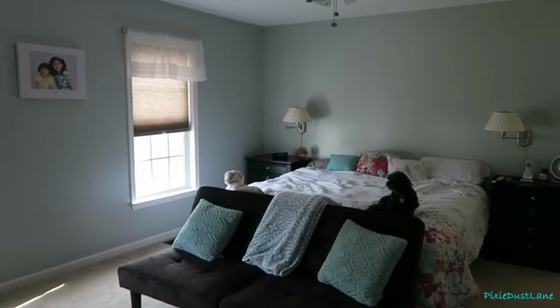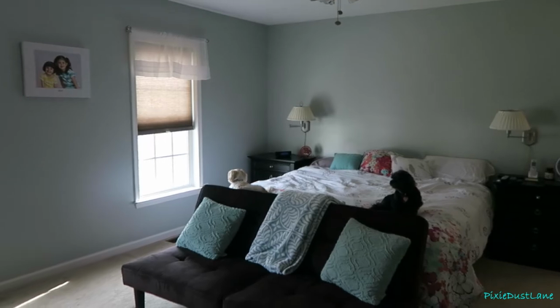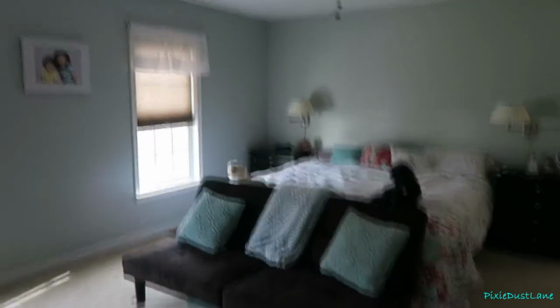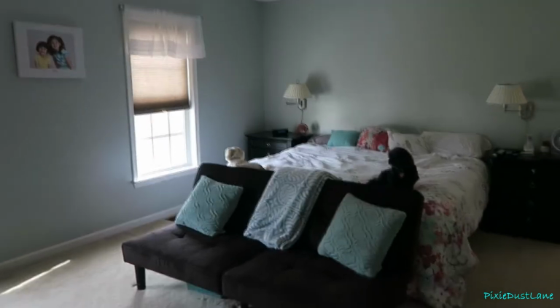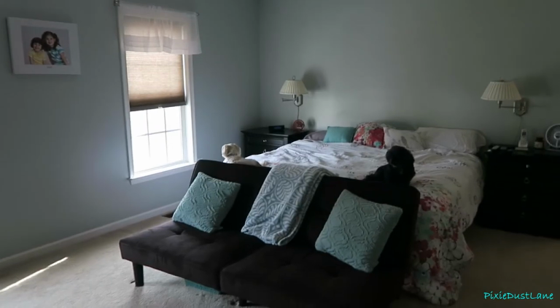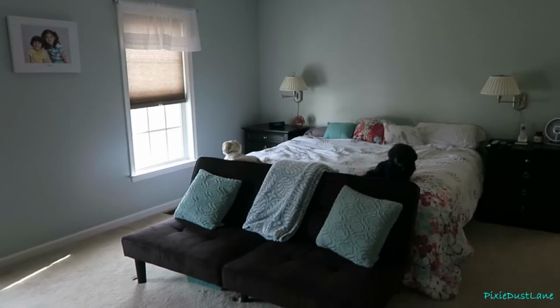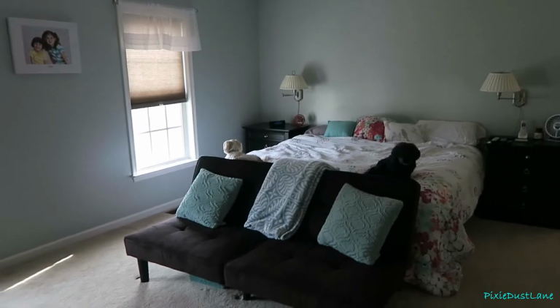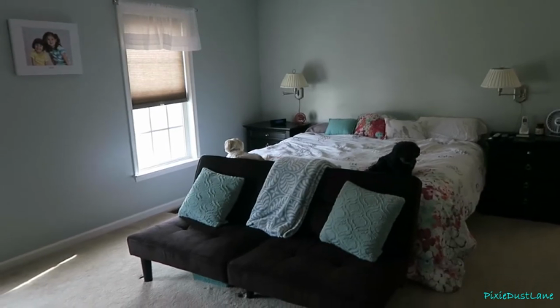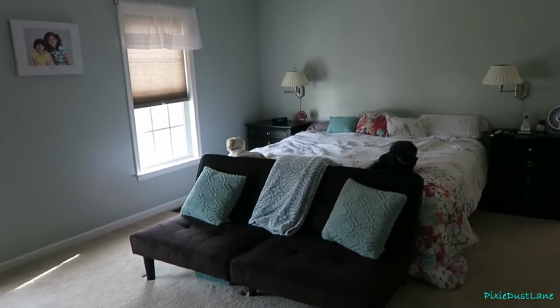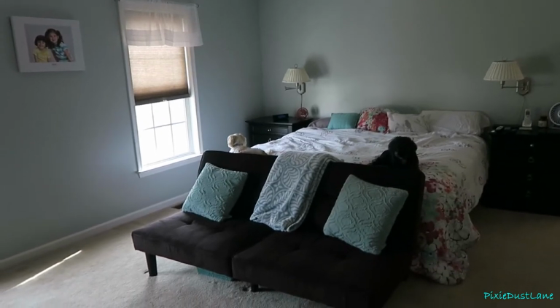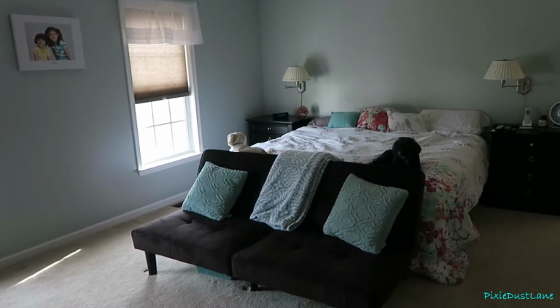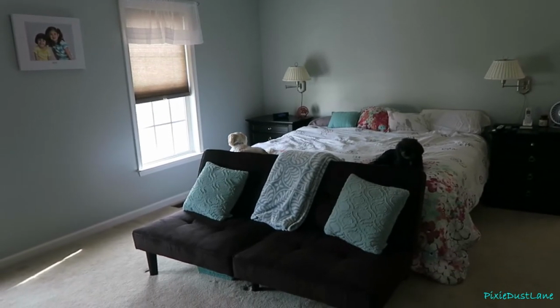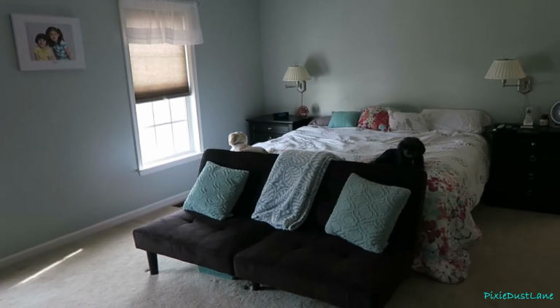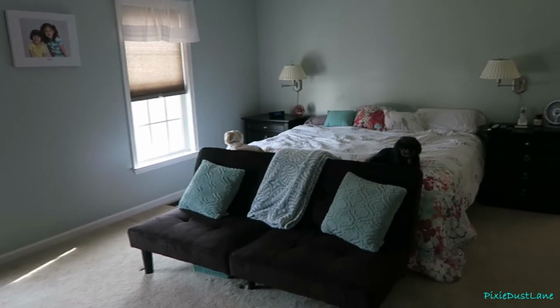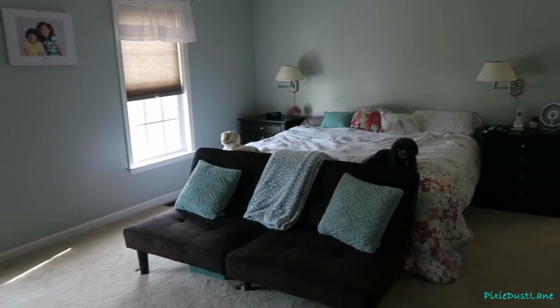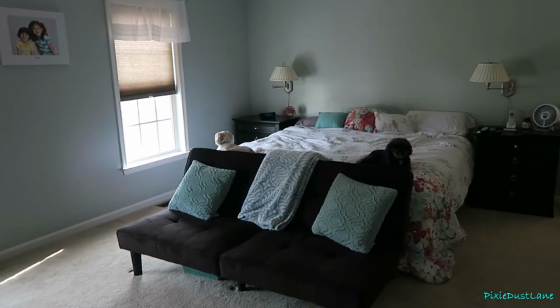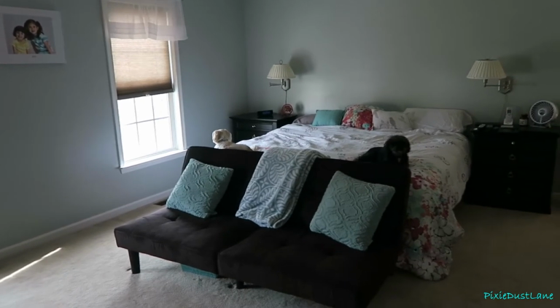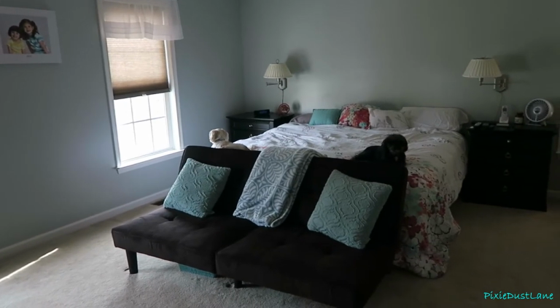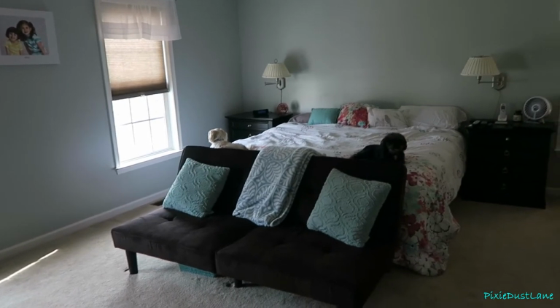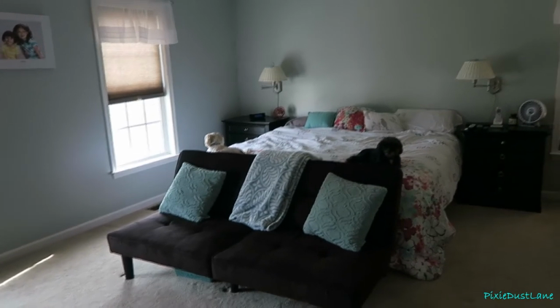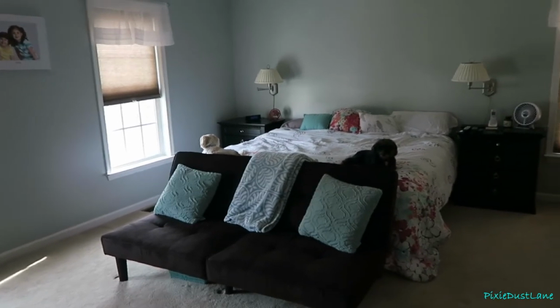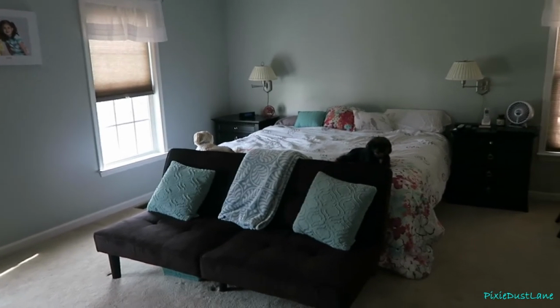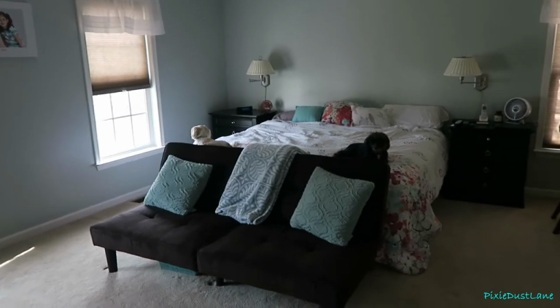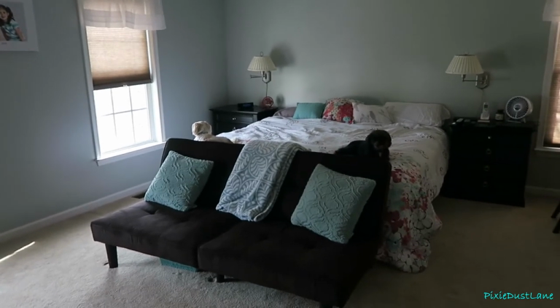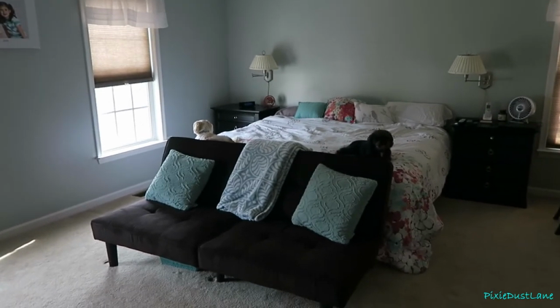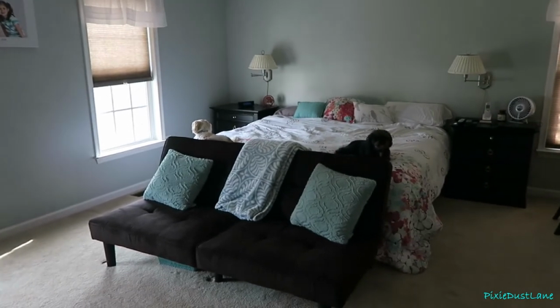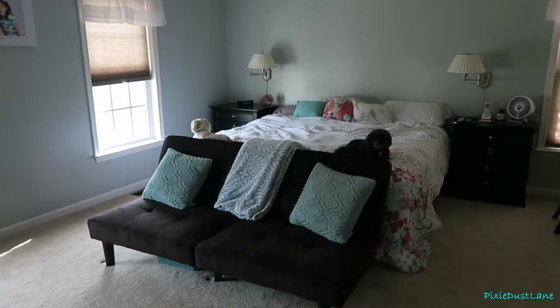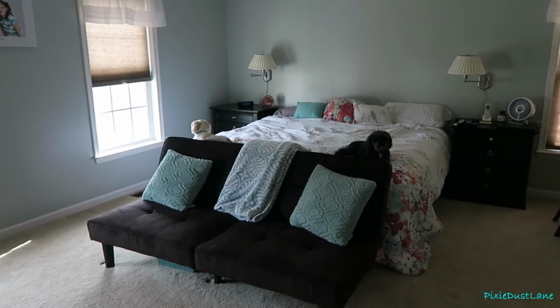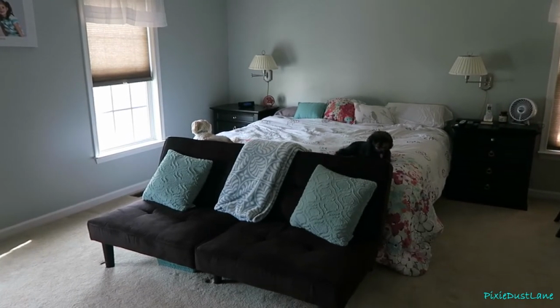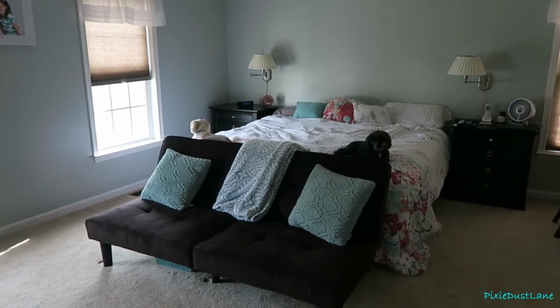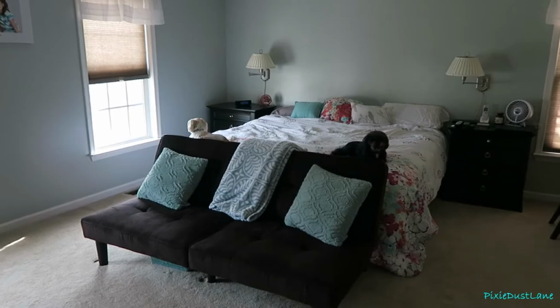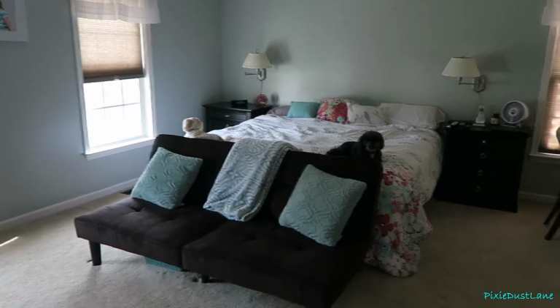So that is the before and after of our master bedroom. I hope you guys liked watching and I will see you again soon.